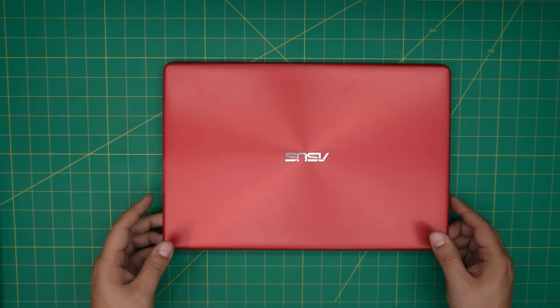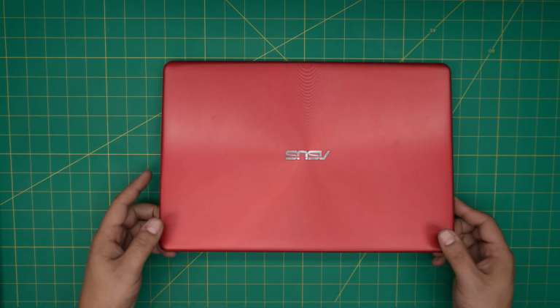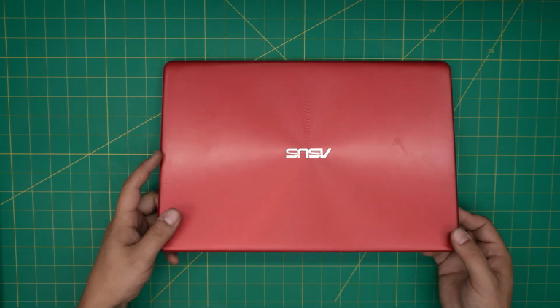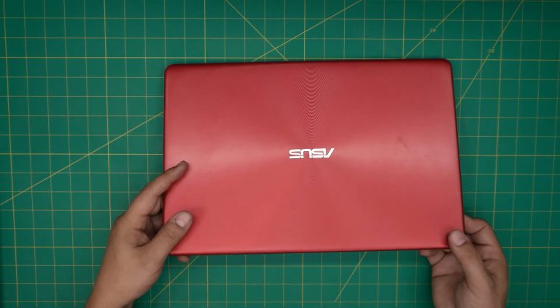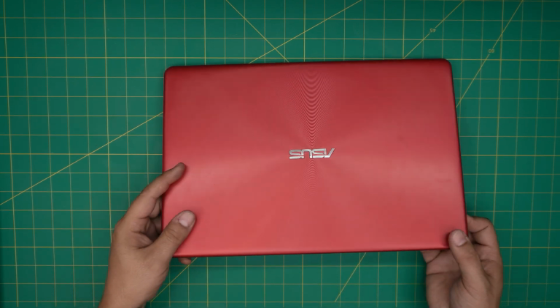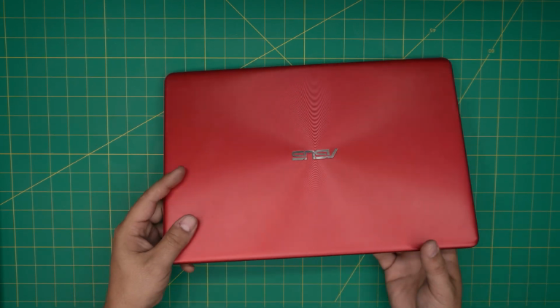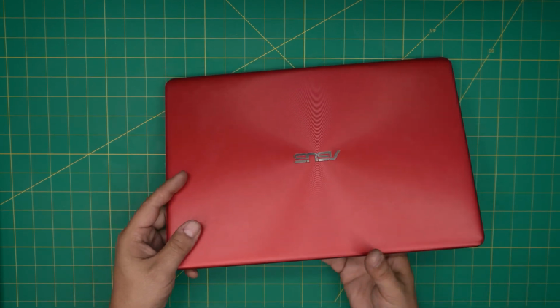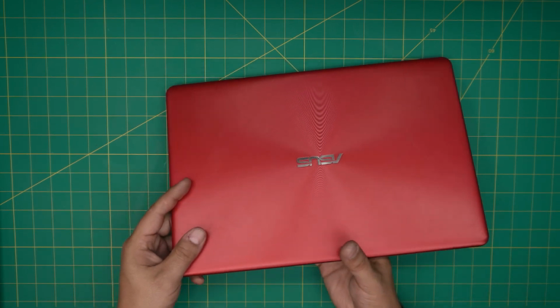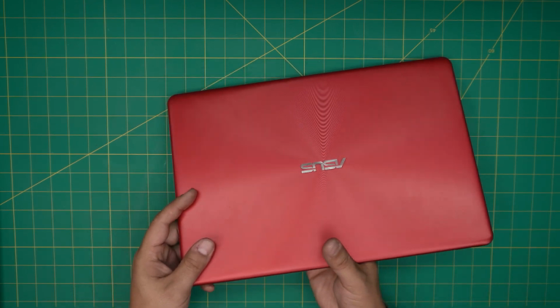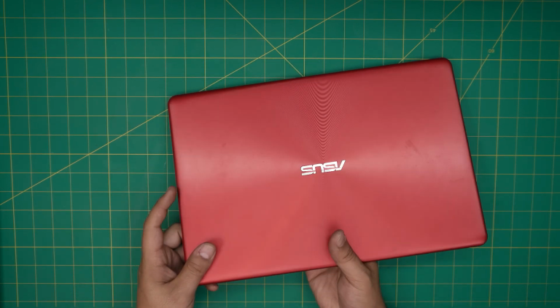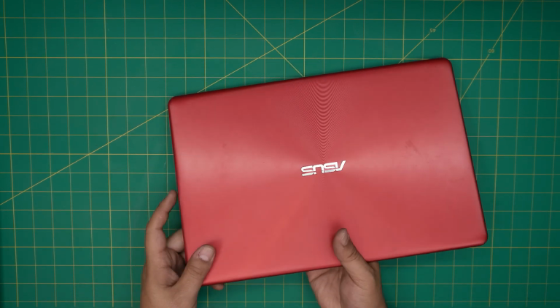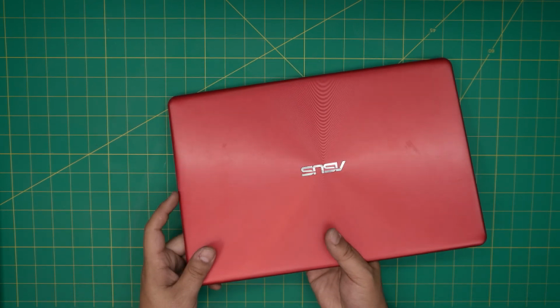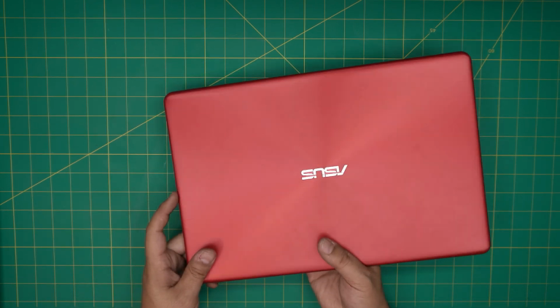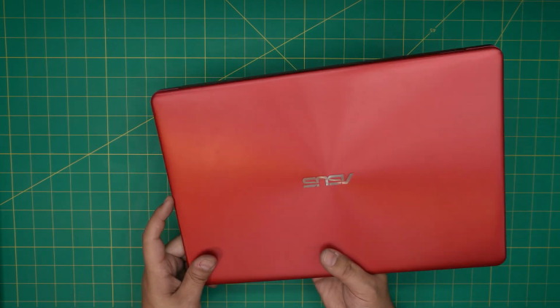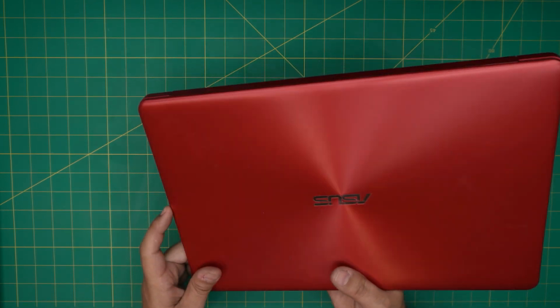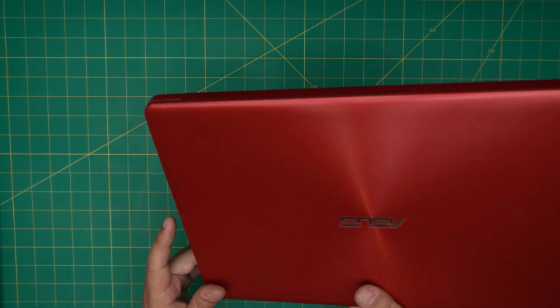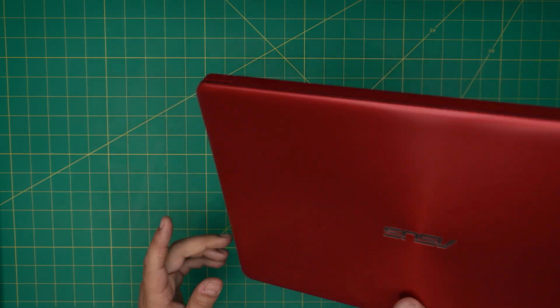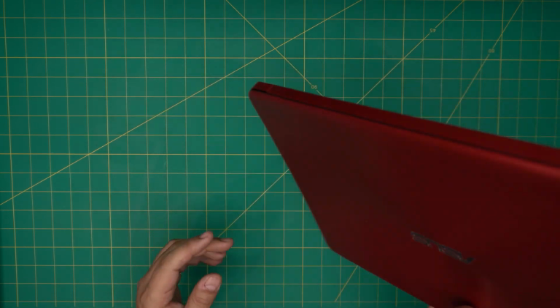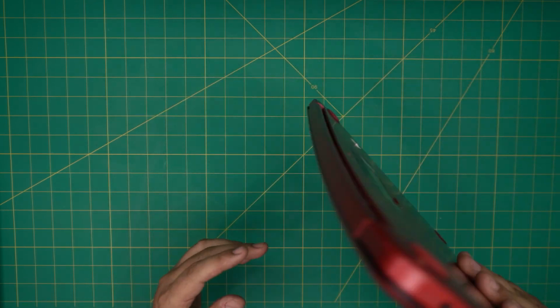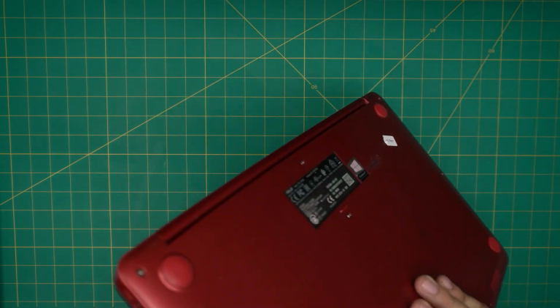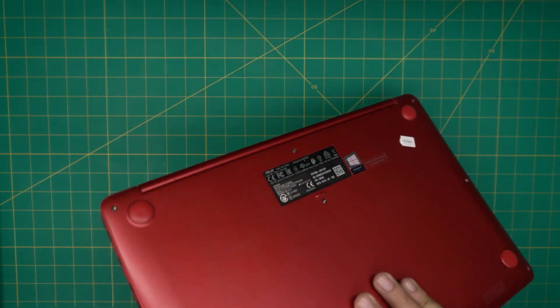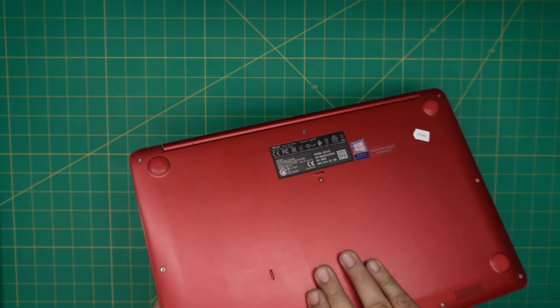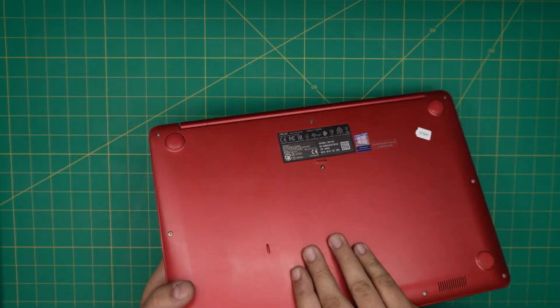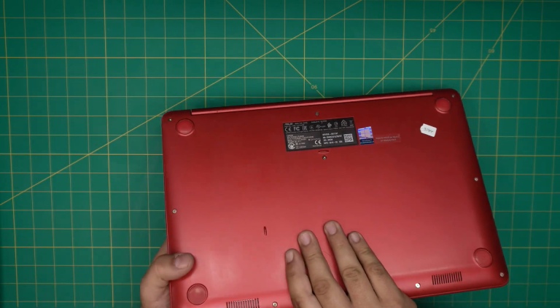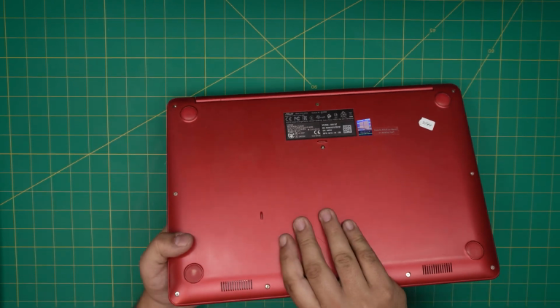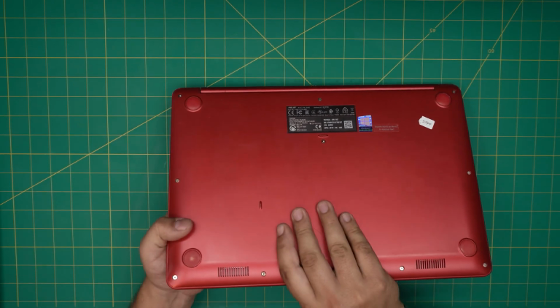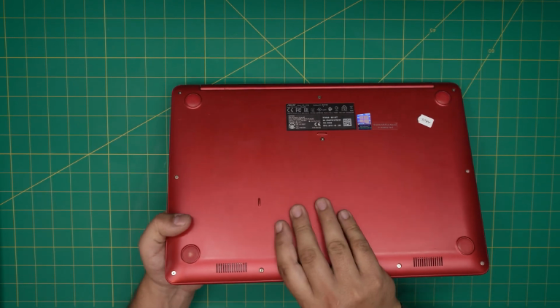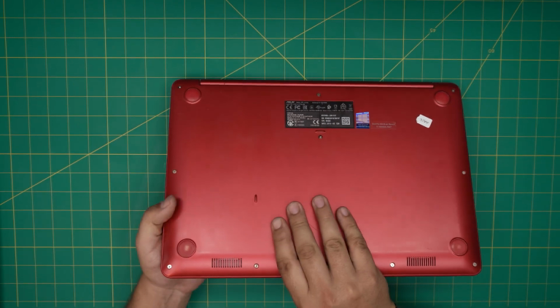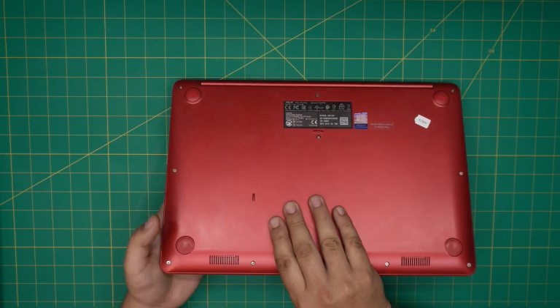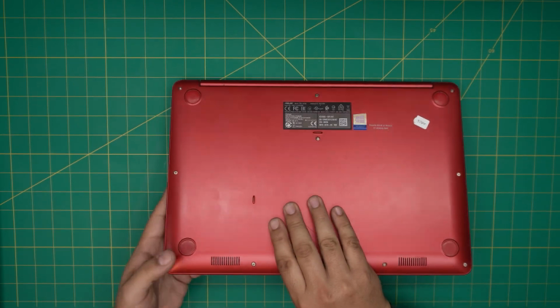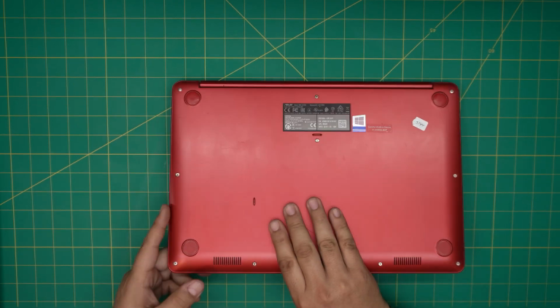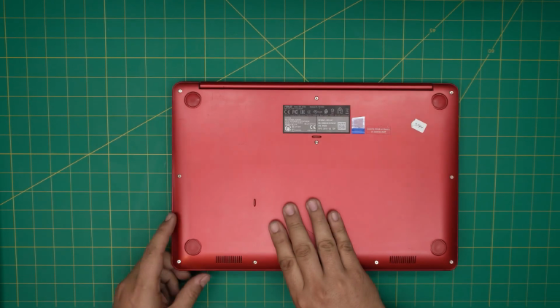First thing first — you want to power off the laptop and flip it upside down.